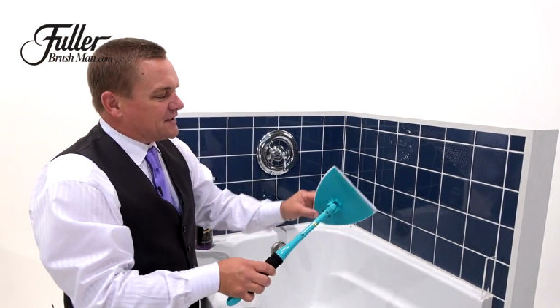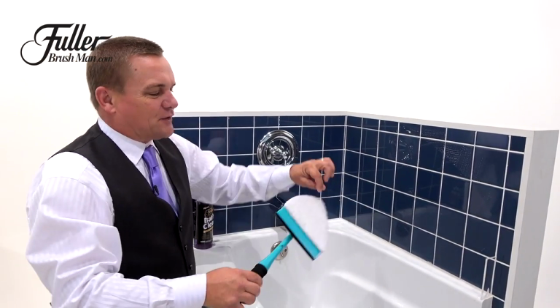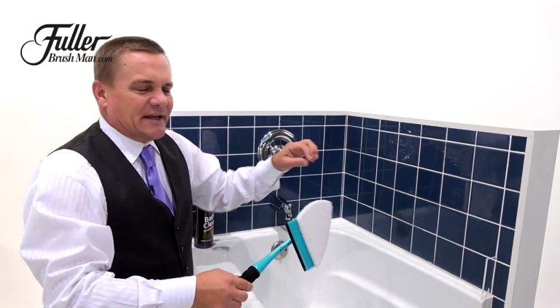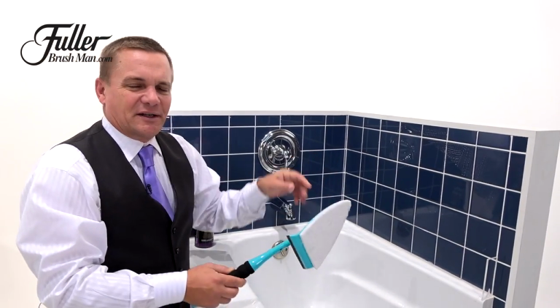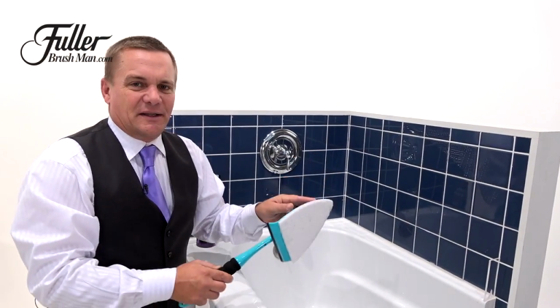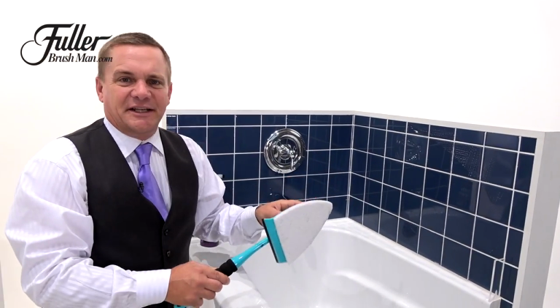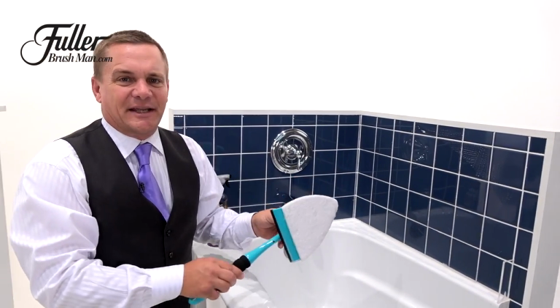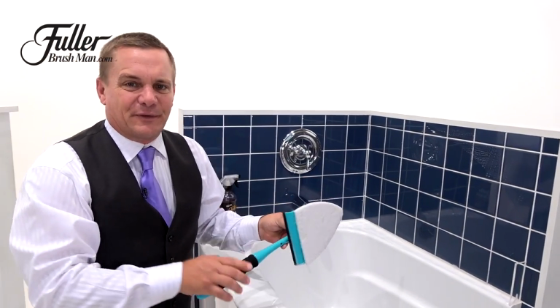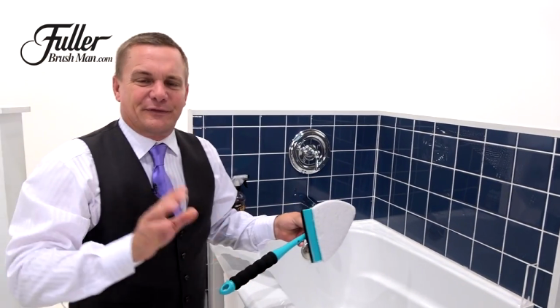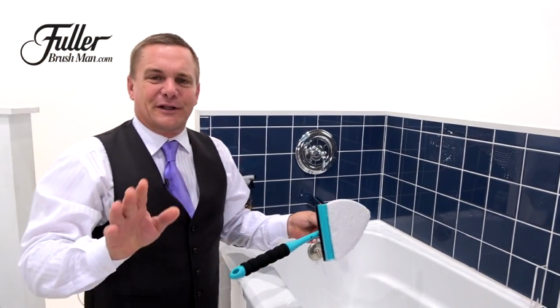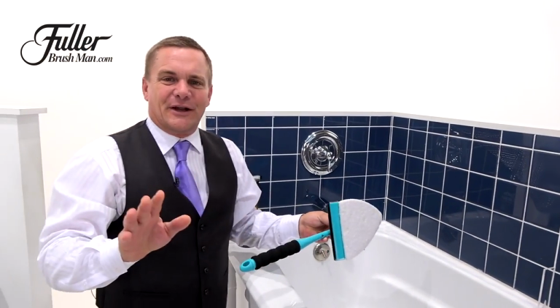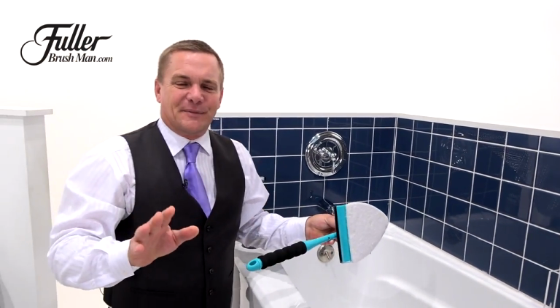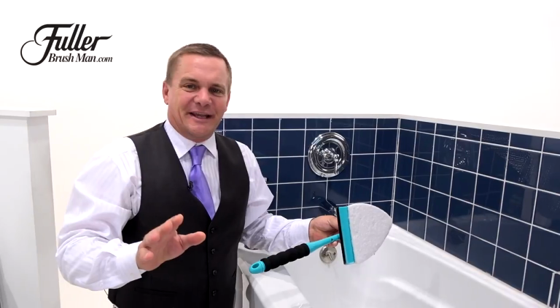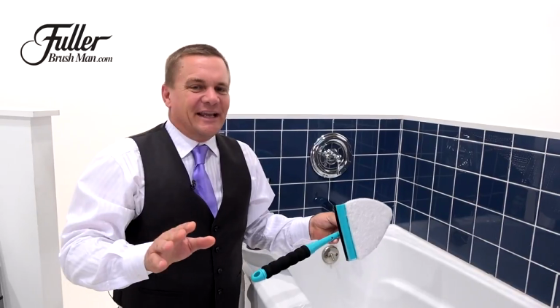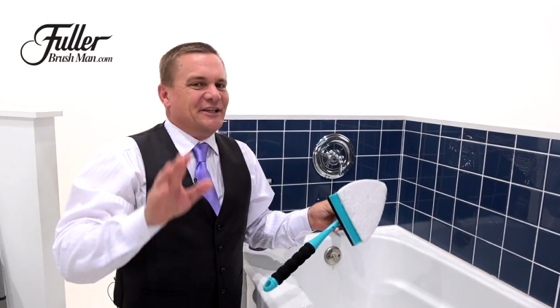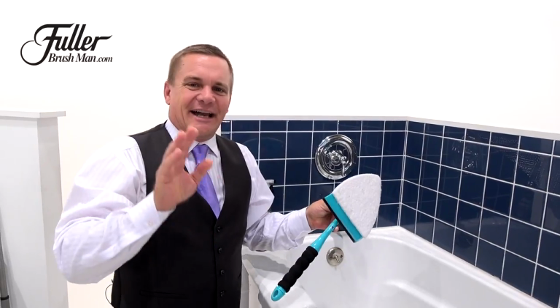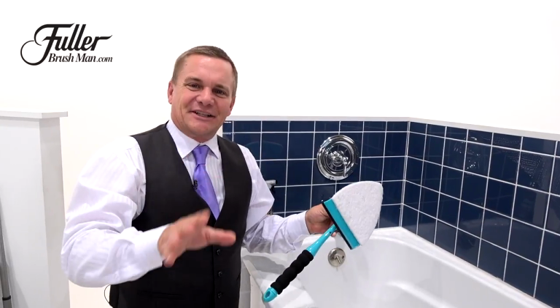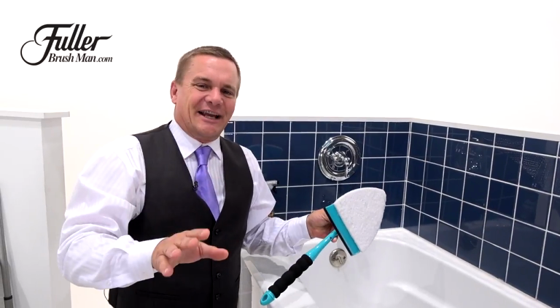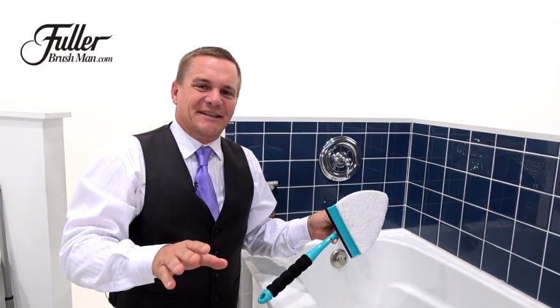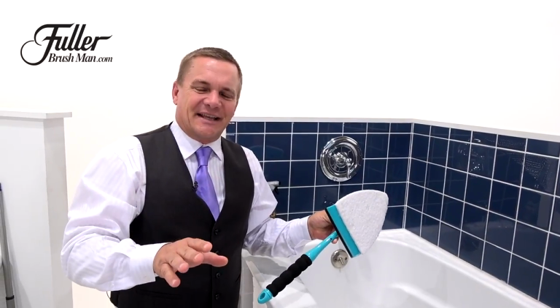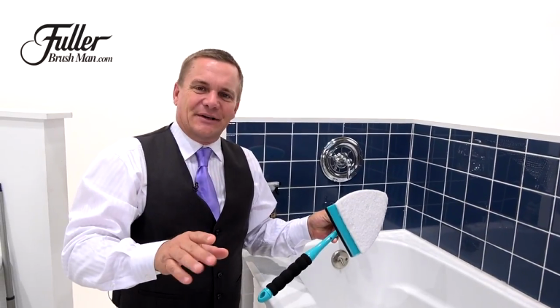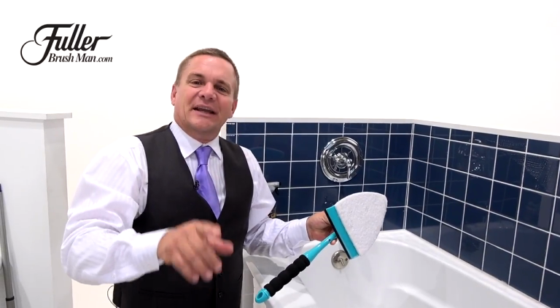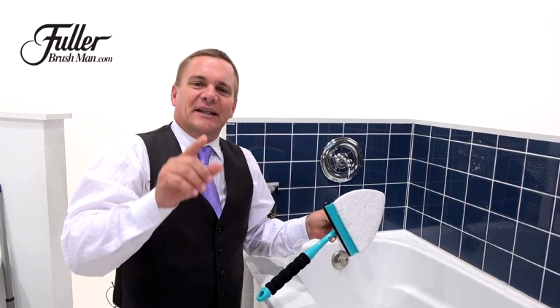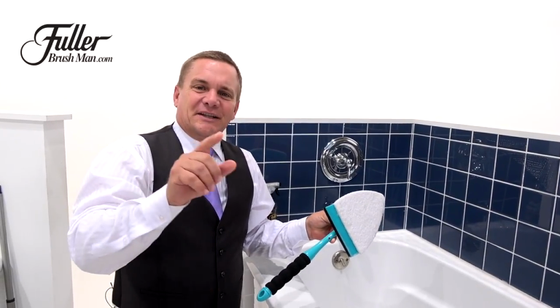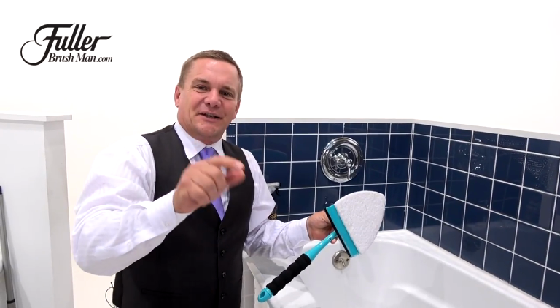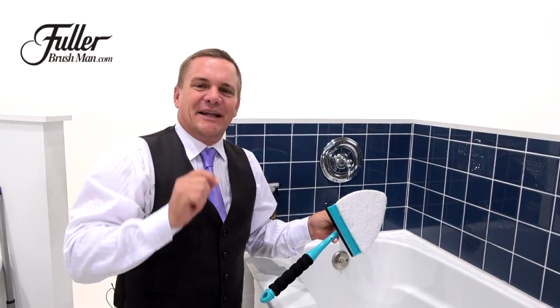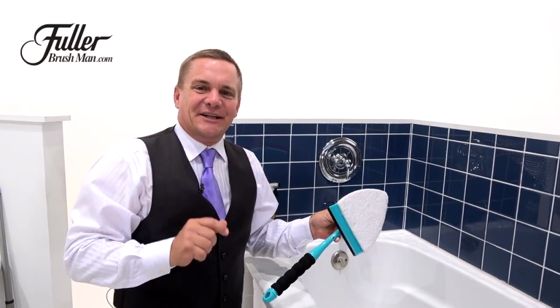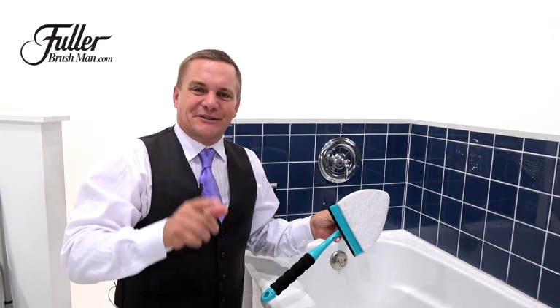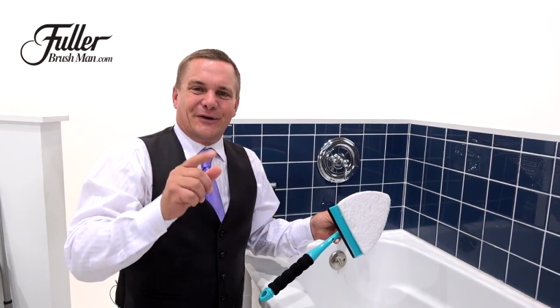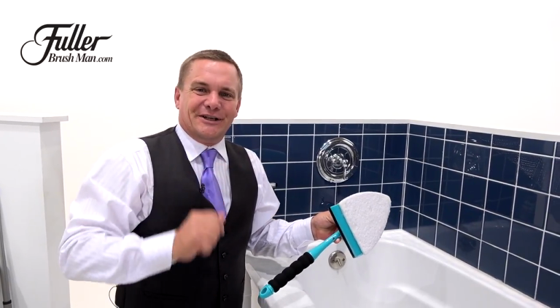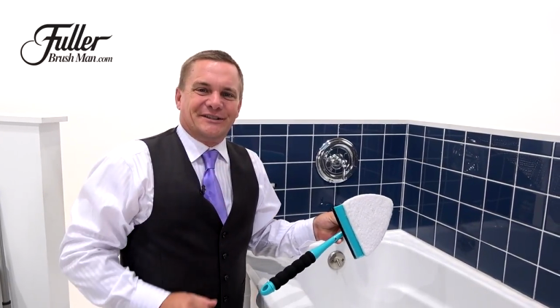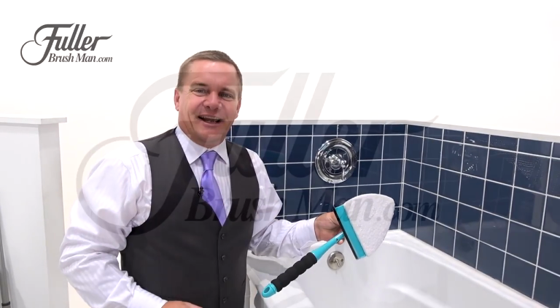This is a great little cleaning tip from your Fuller Brush Man. You've got to check these out — click right here to order yours today.